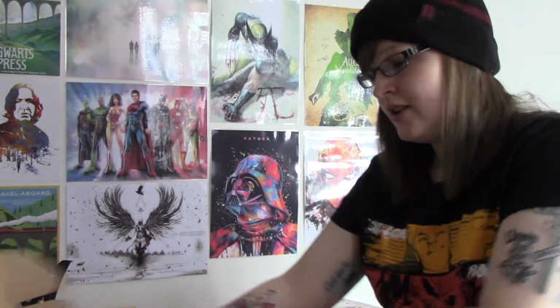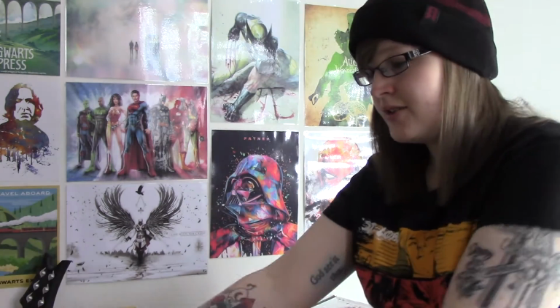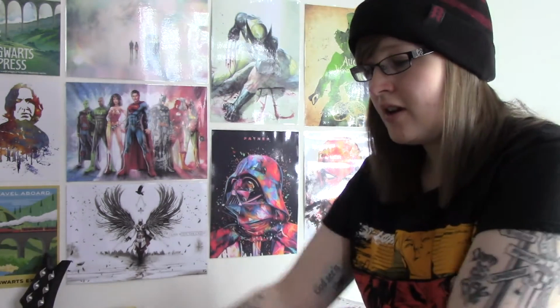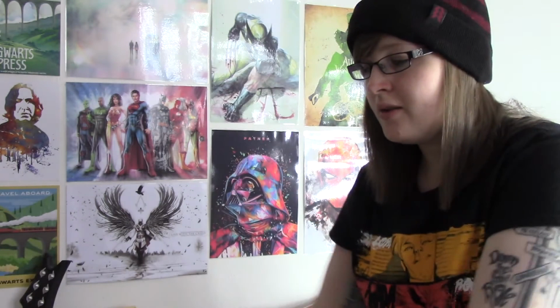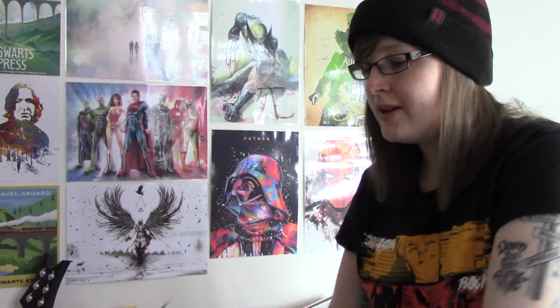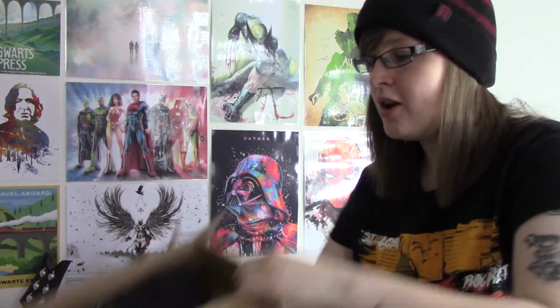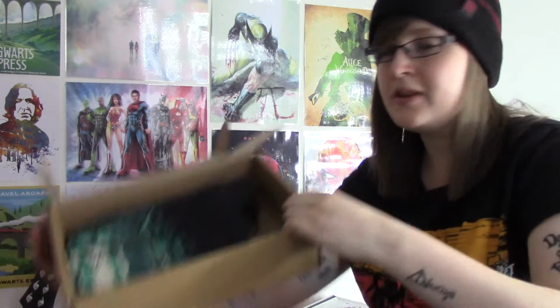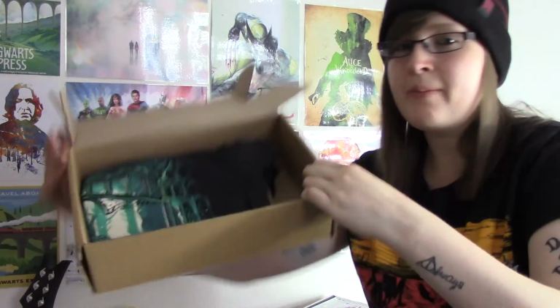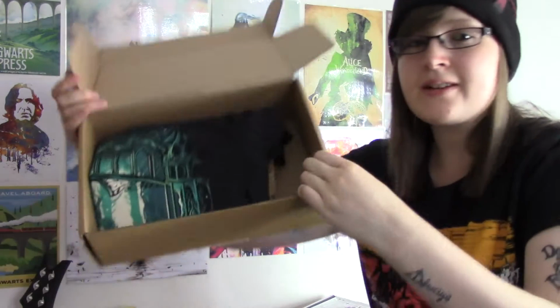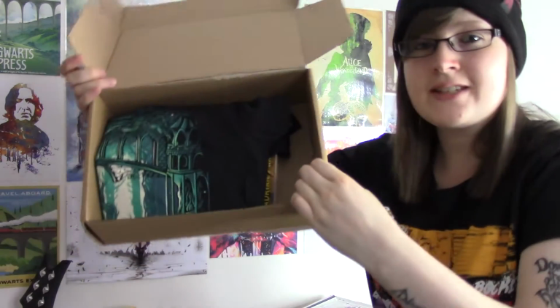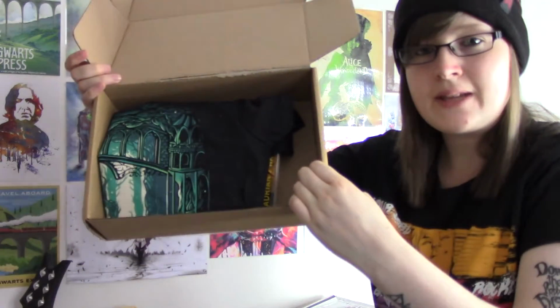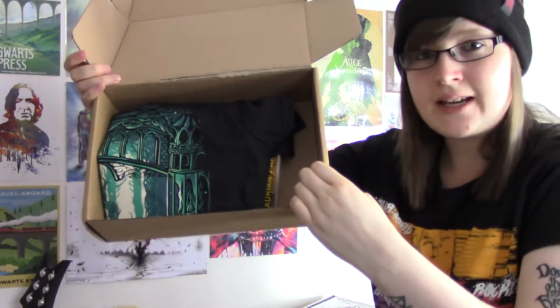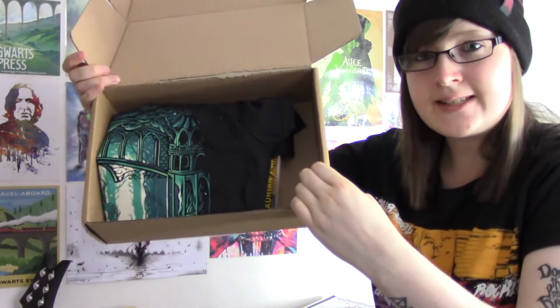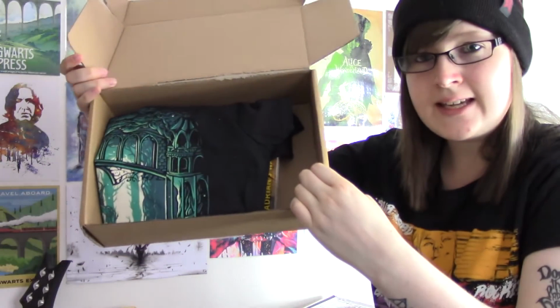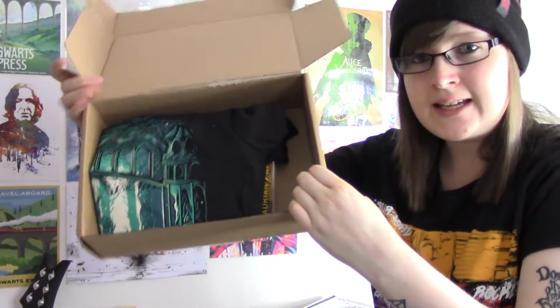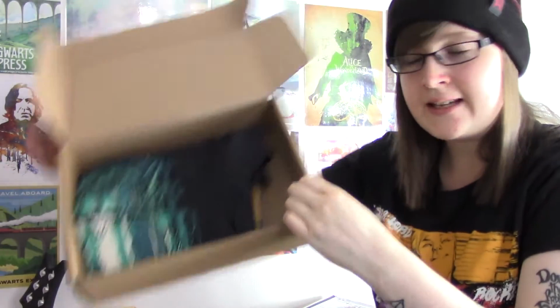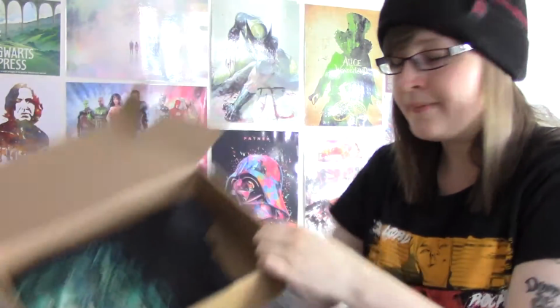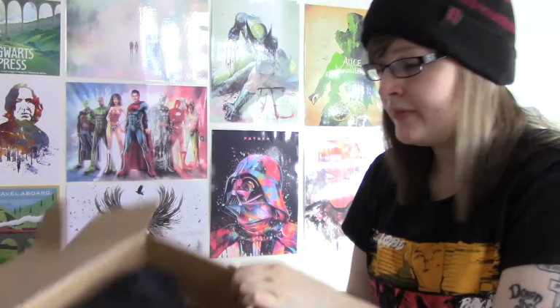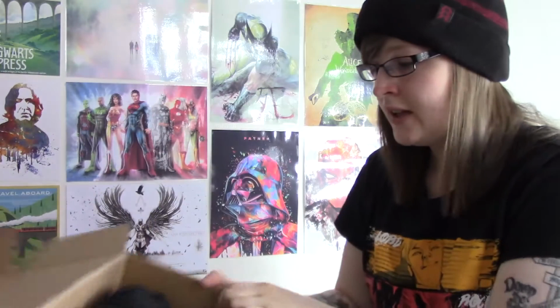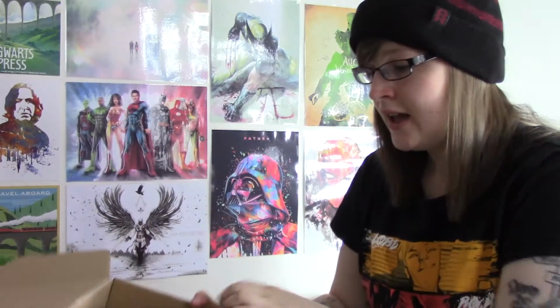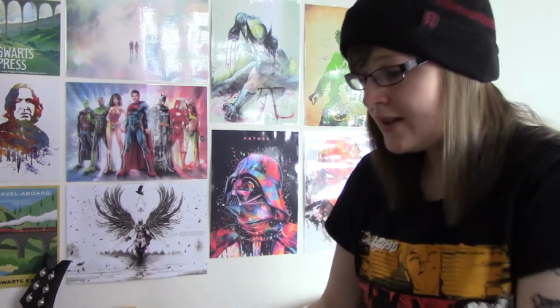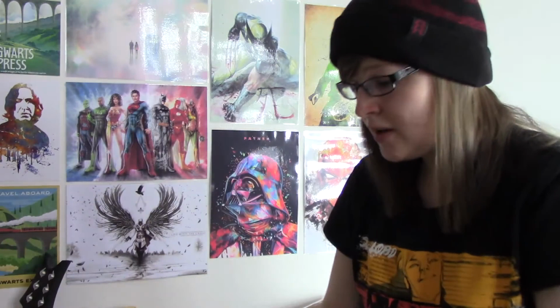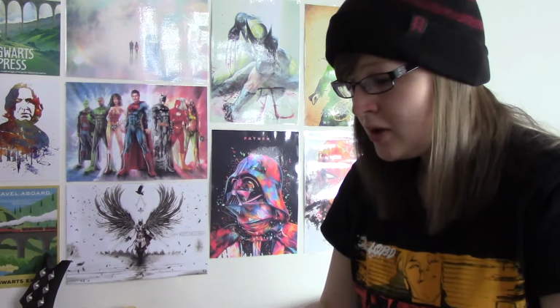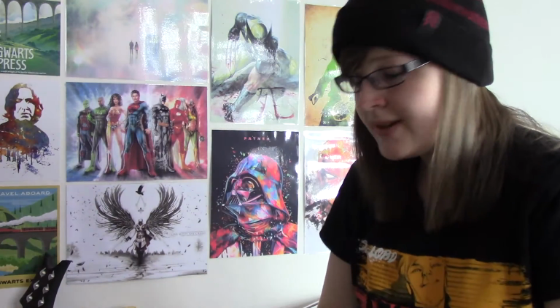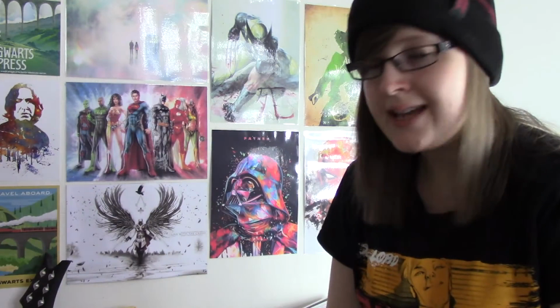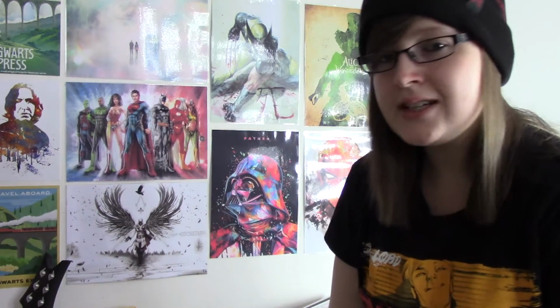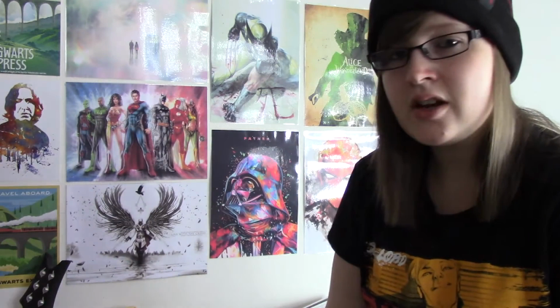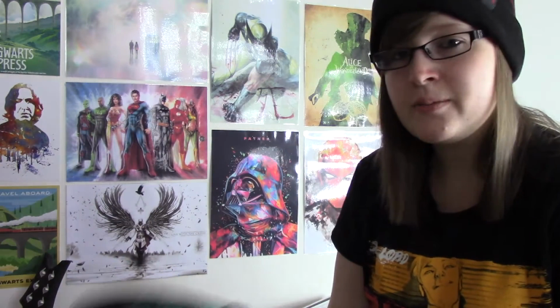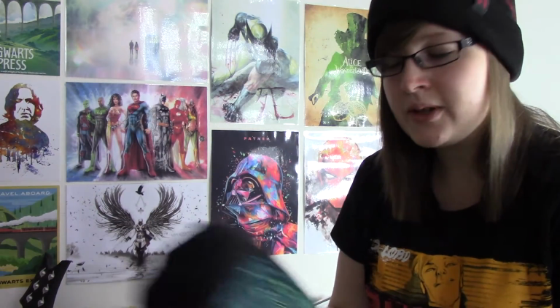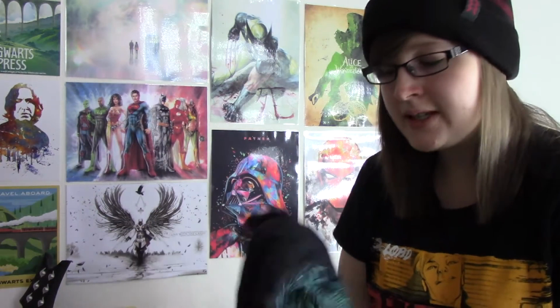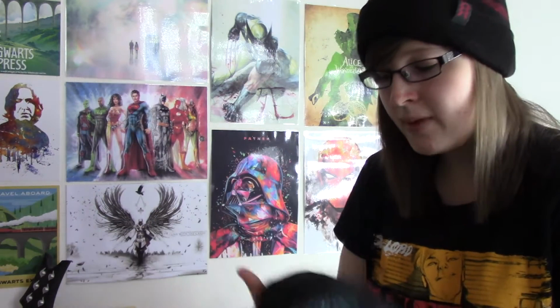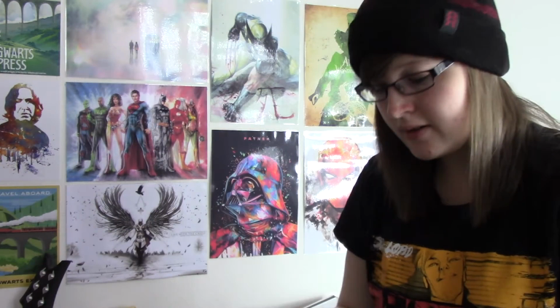So when you open the box this is what you're going to see. We always get a t-shirt and a book in this box.